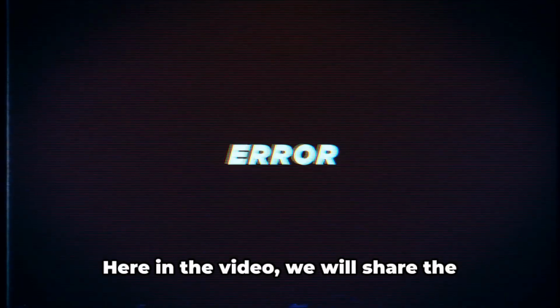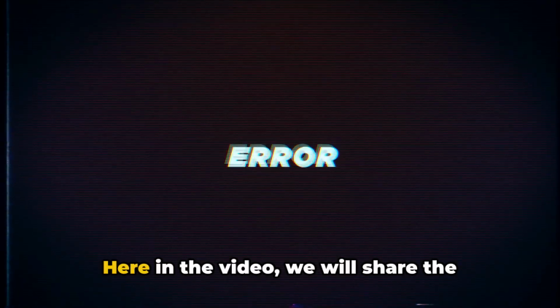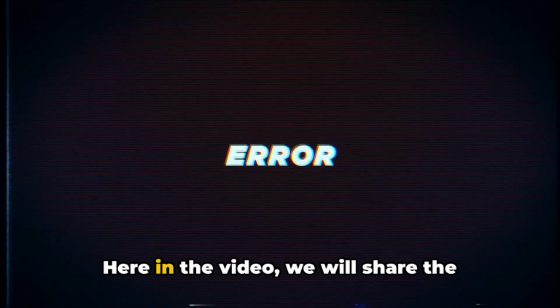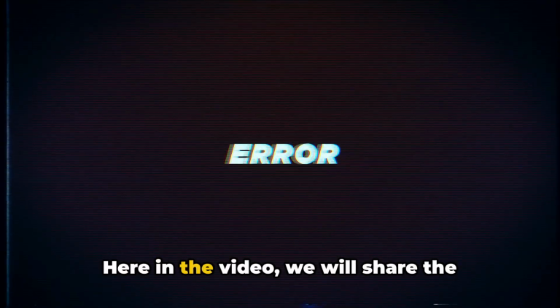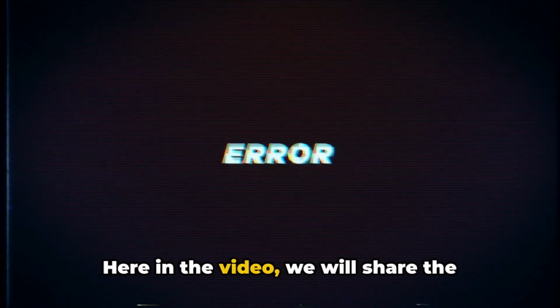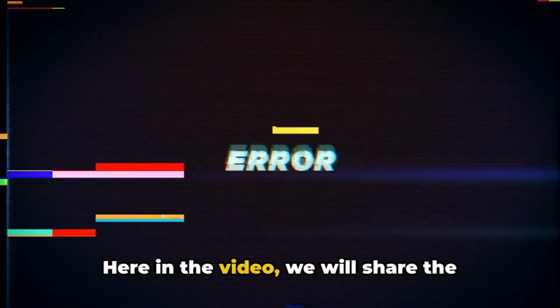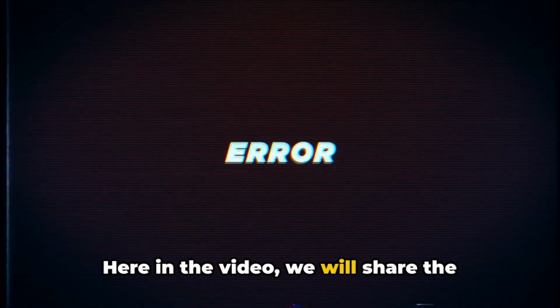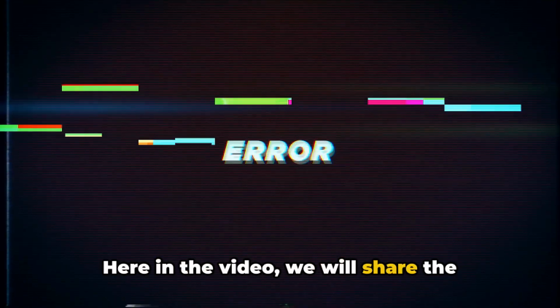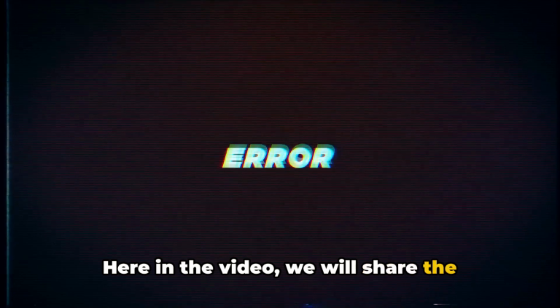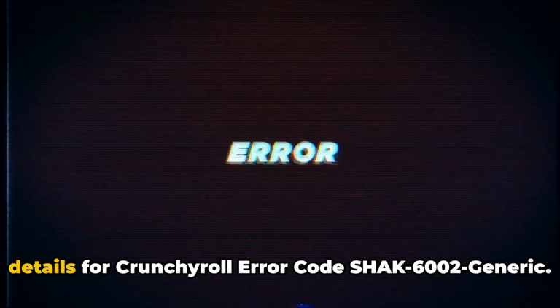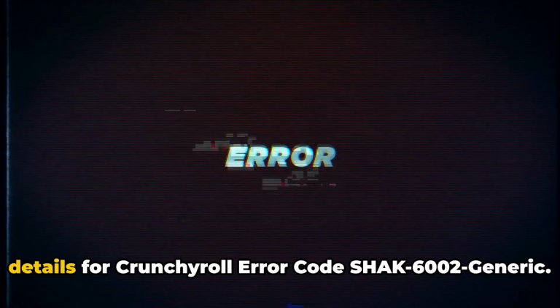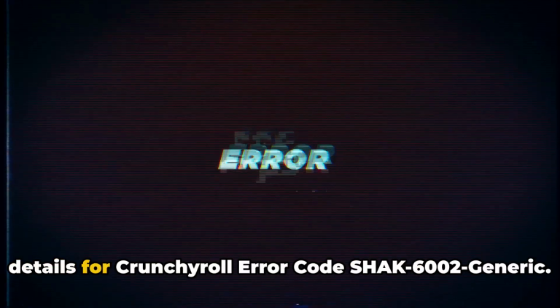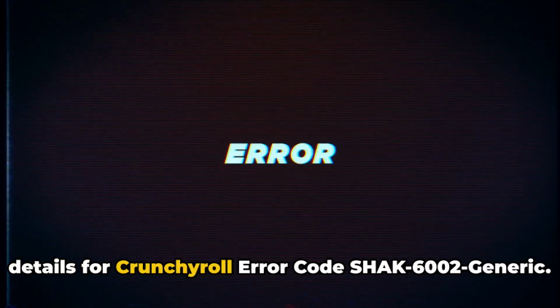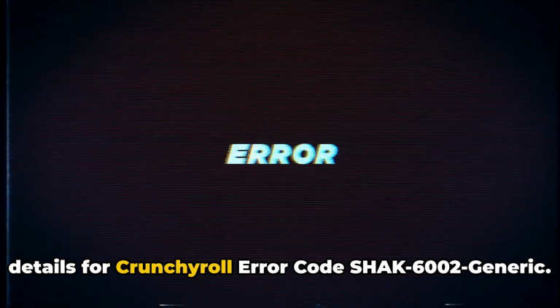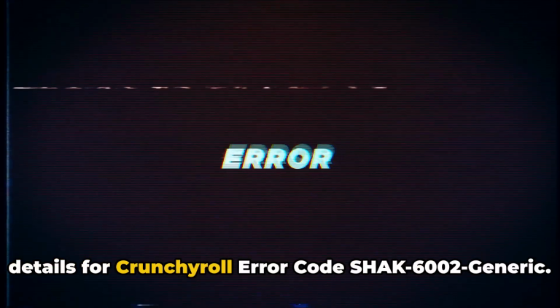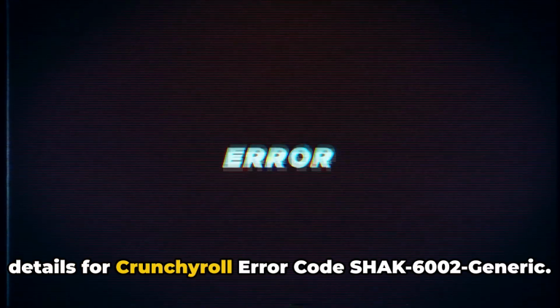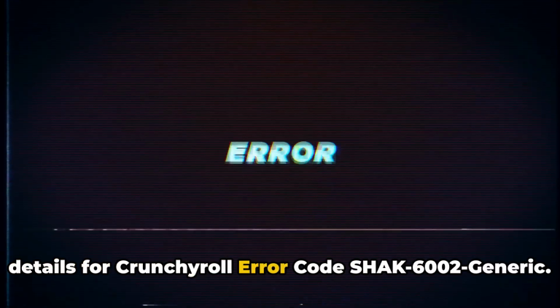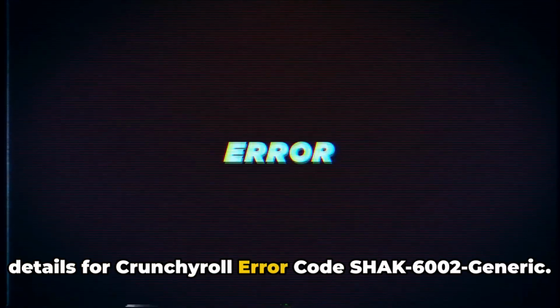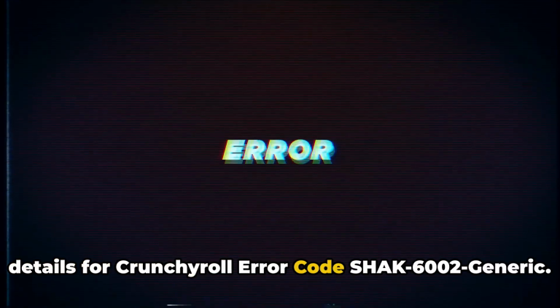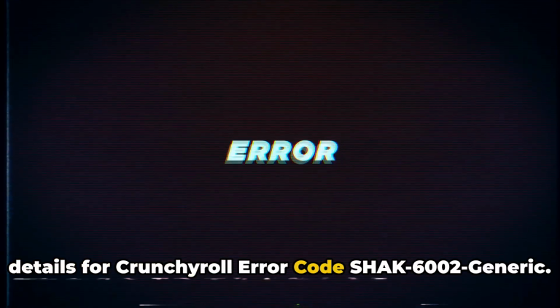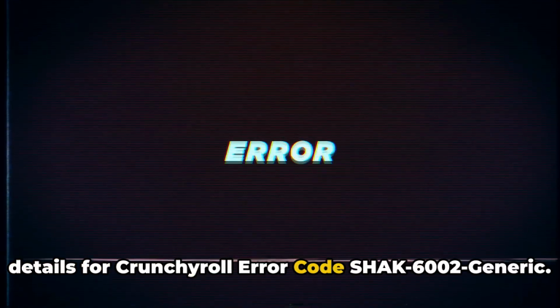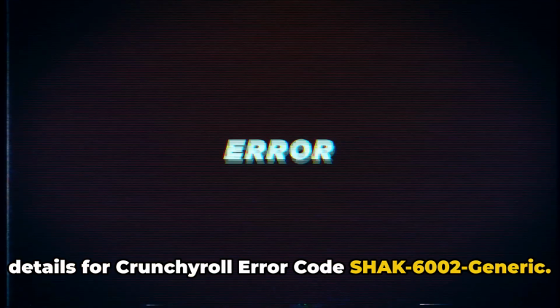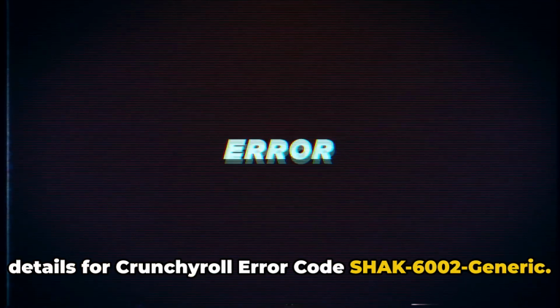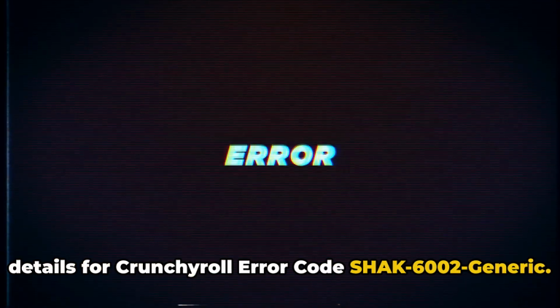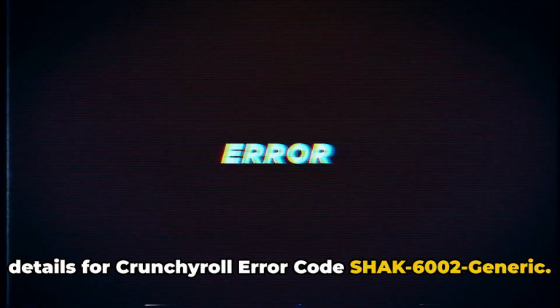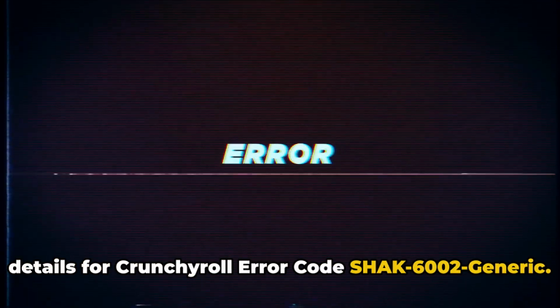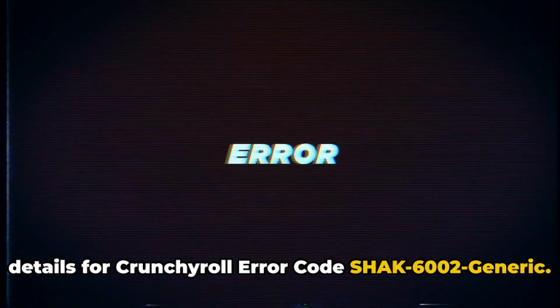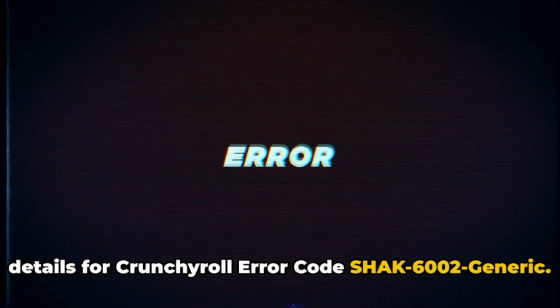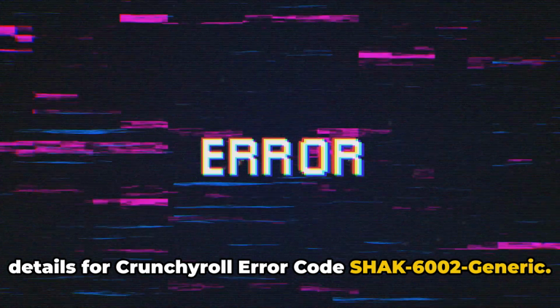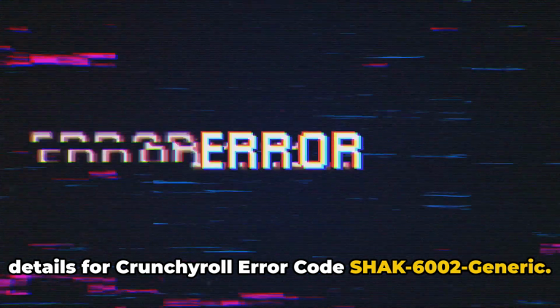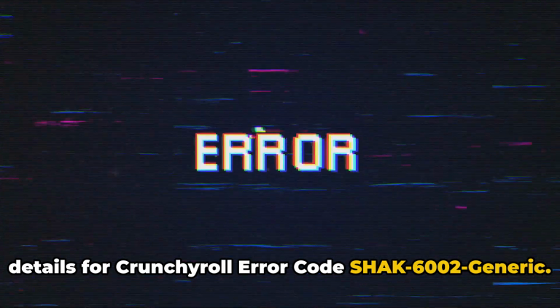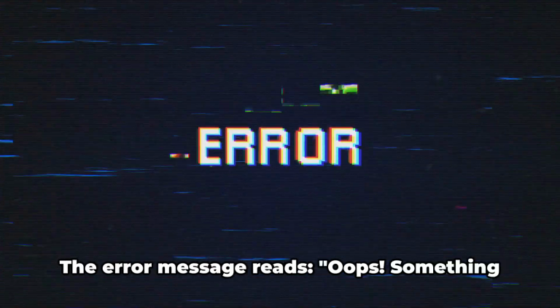Here in the video, we will share the details for Crunchyroll error code SHAKE60002GENERIC.